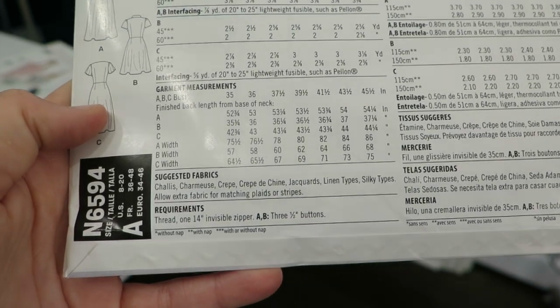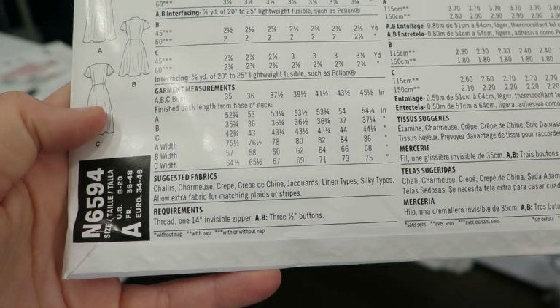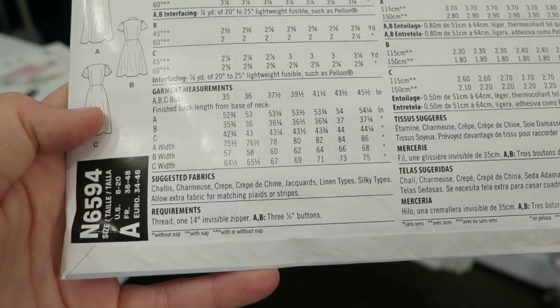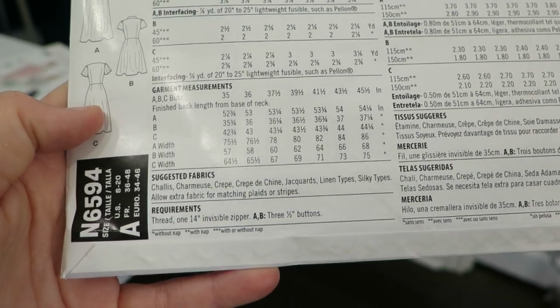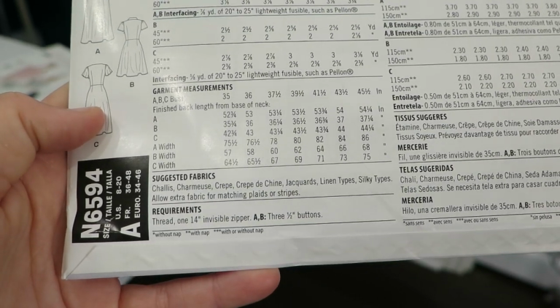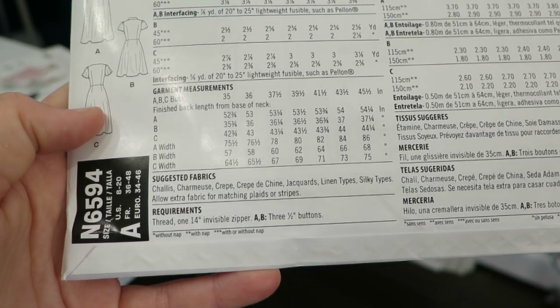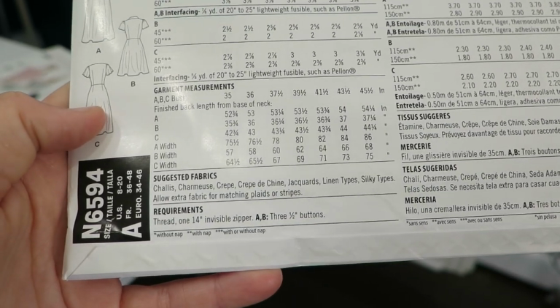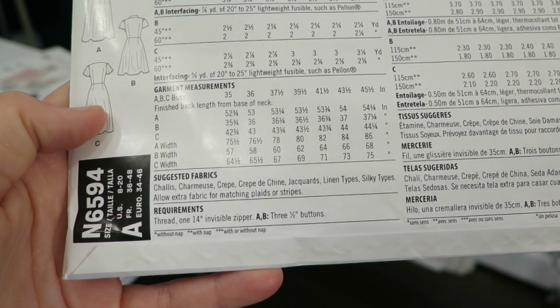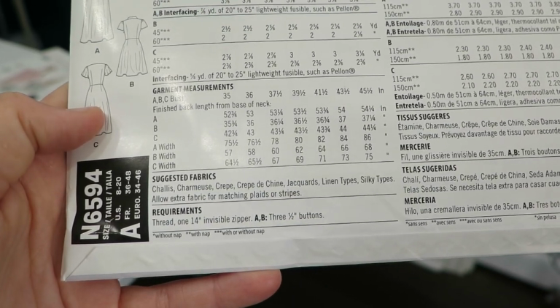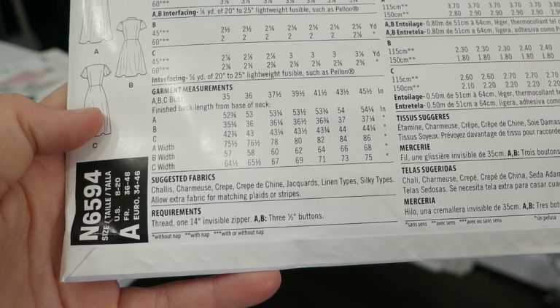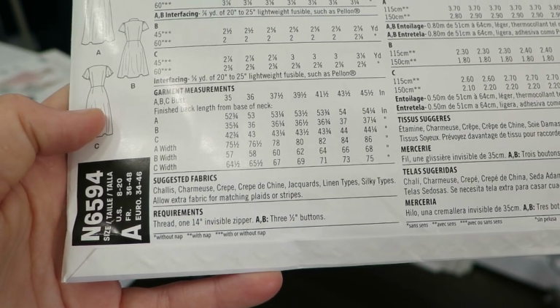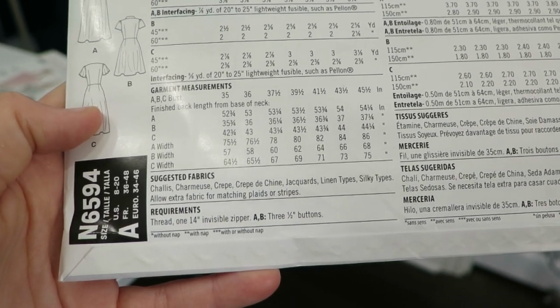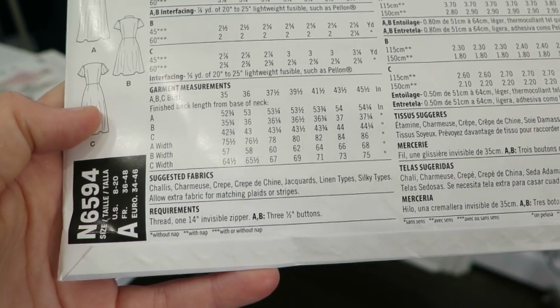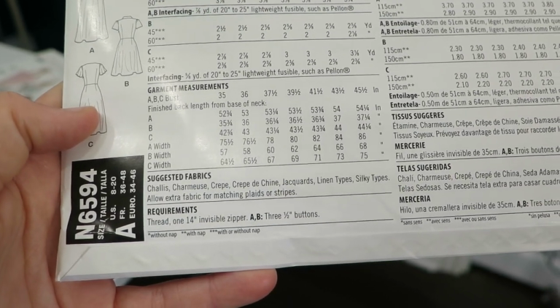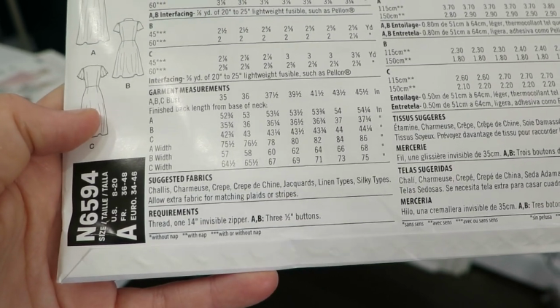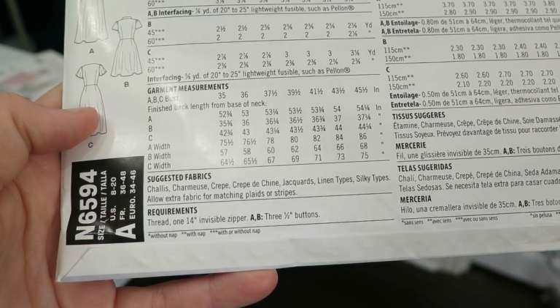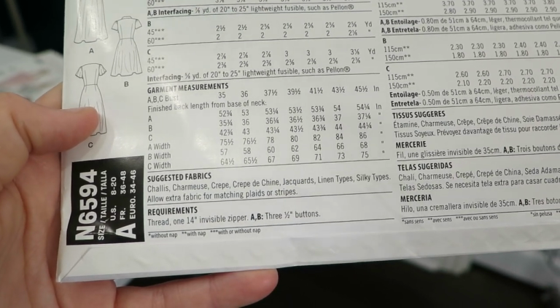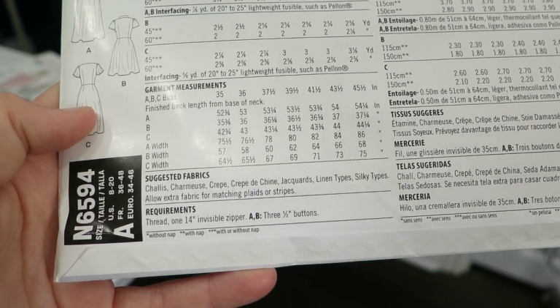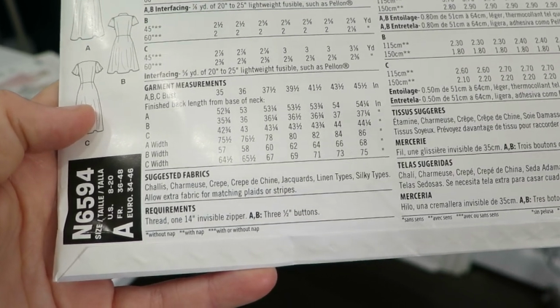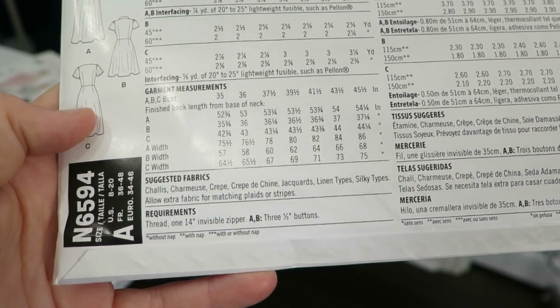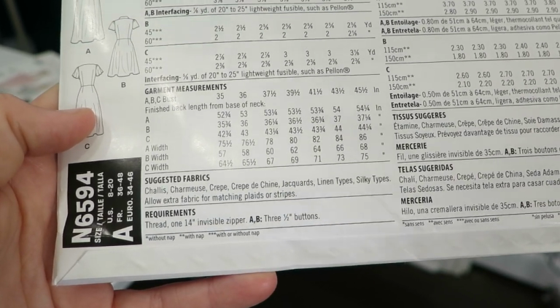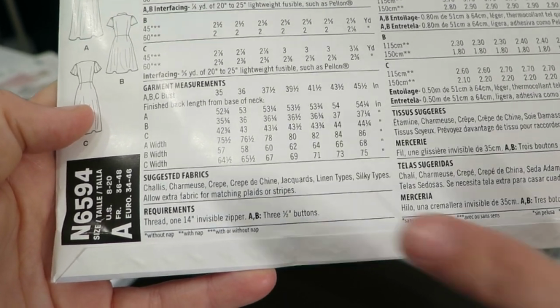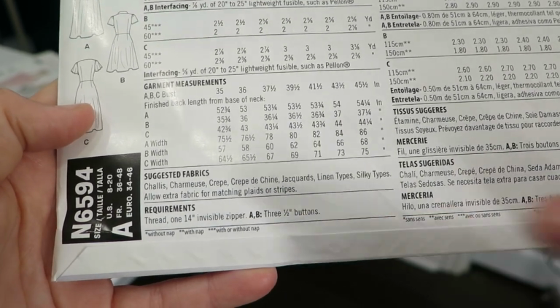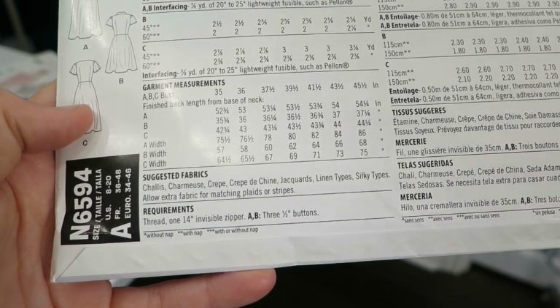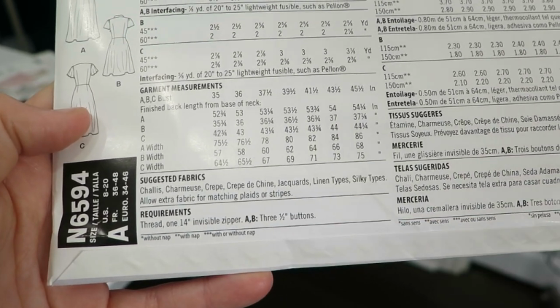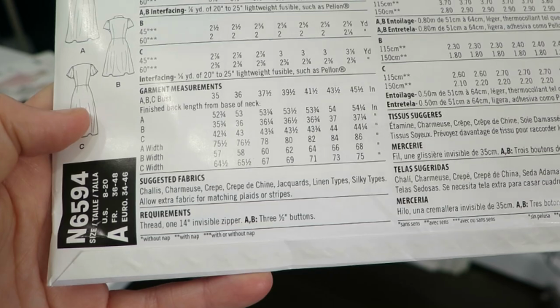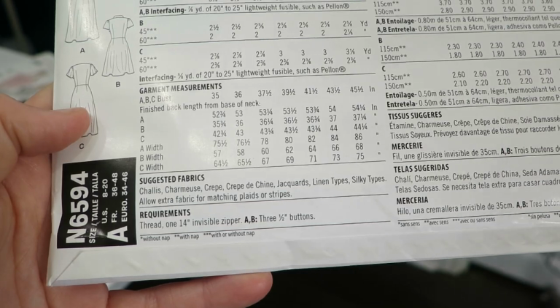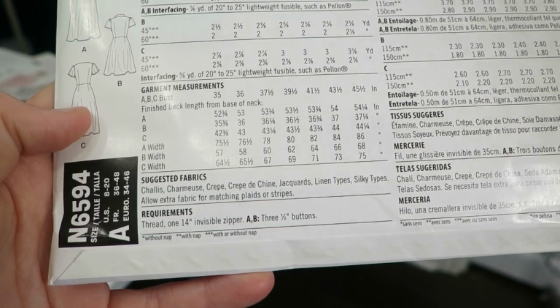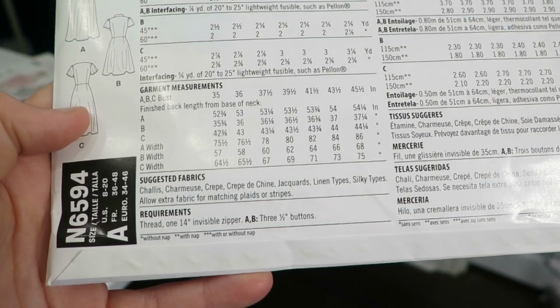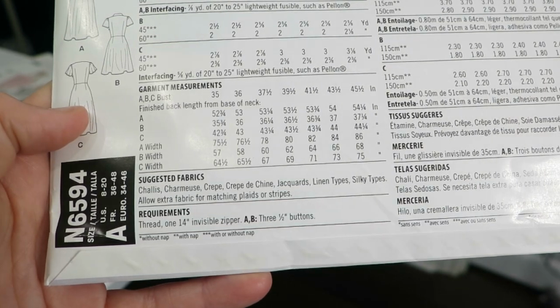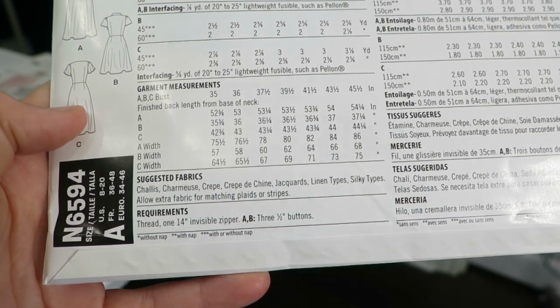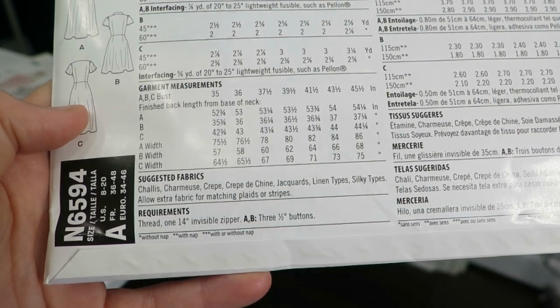Looking at the back of the pattern - it calls for charmeuse, challis, linen types, silky types of fabrics.